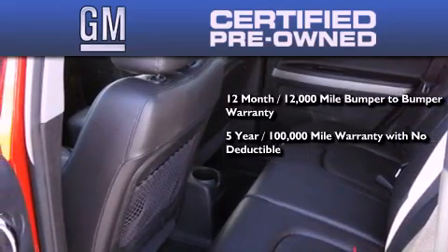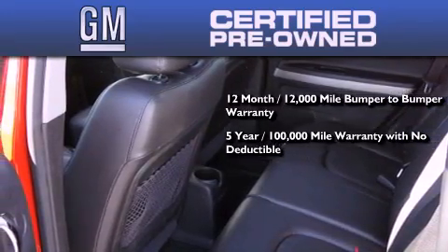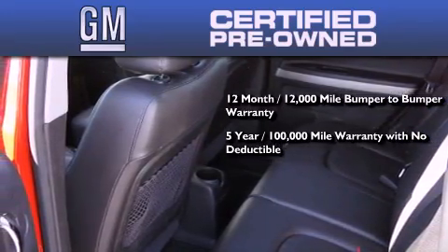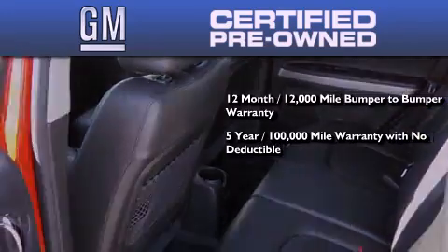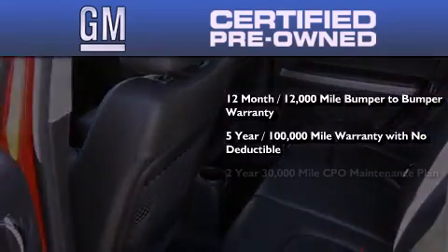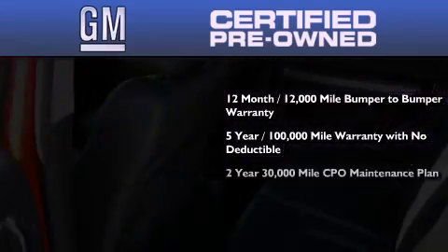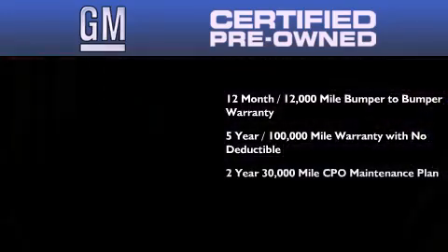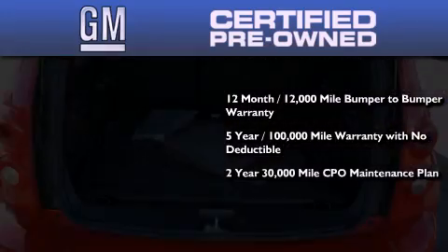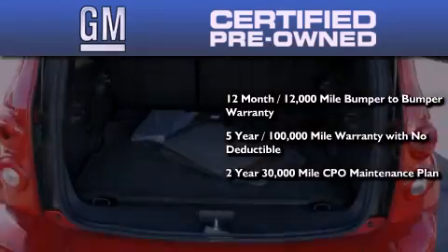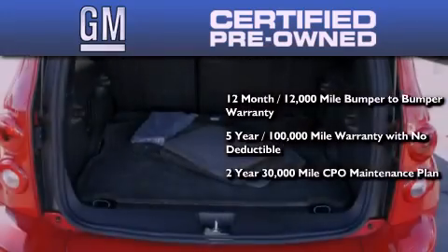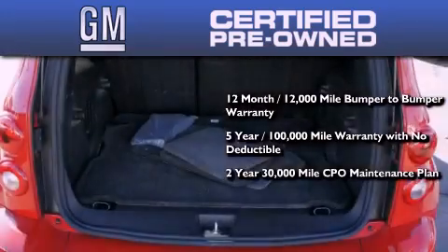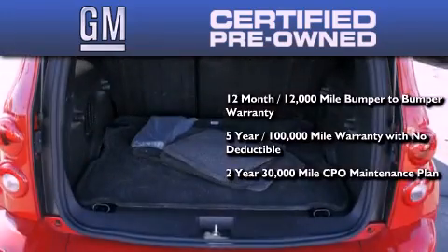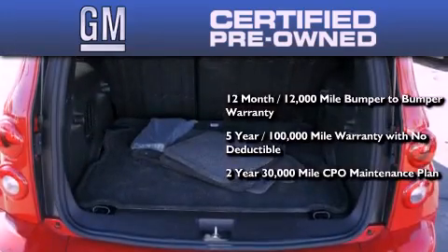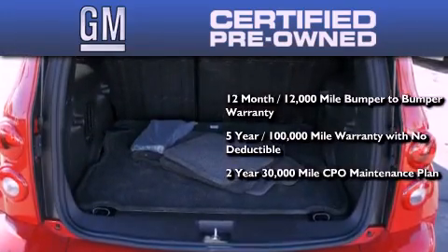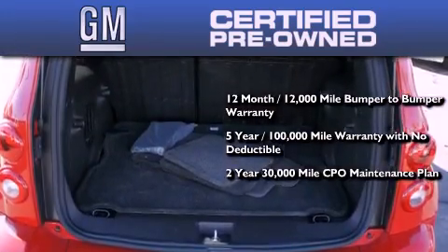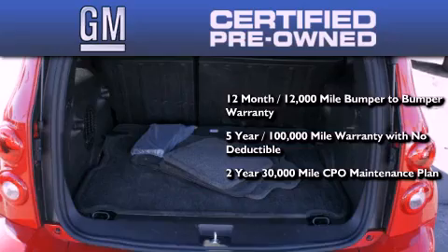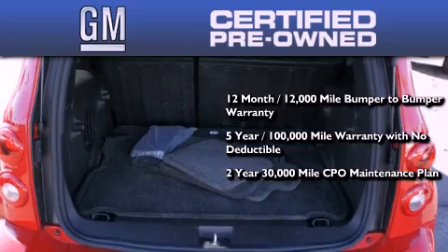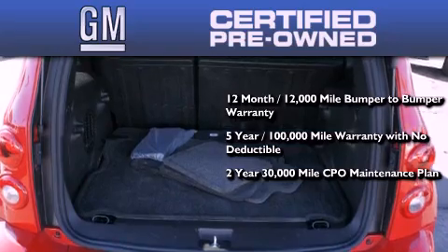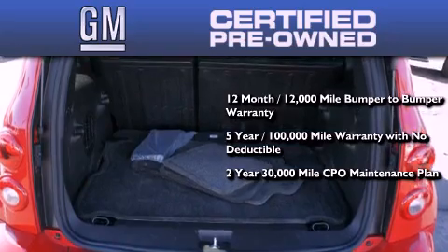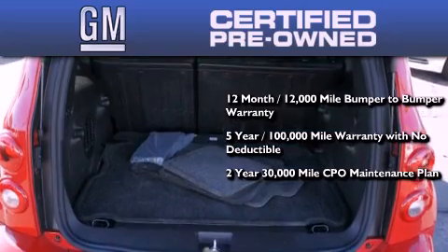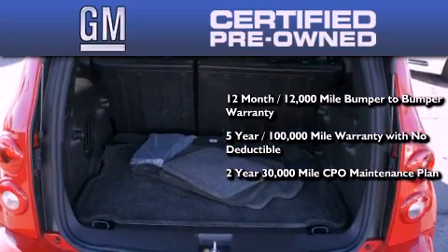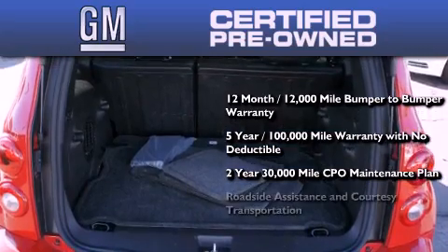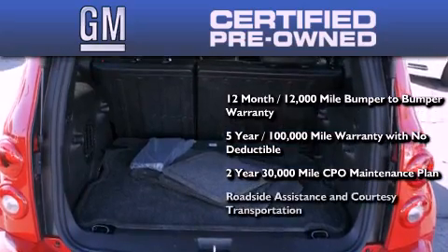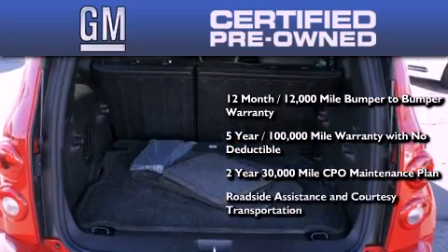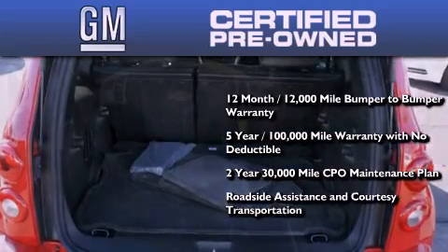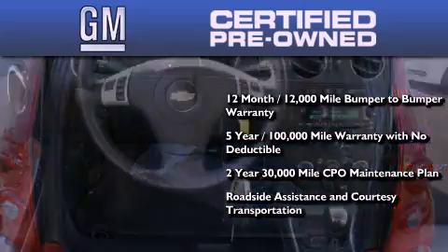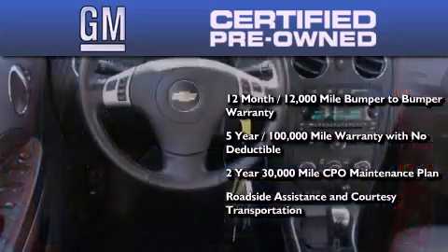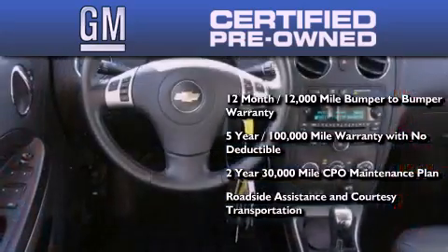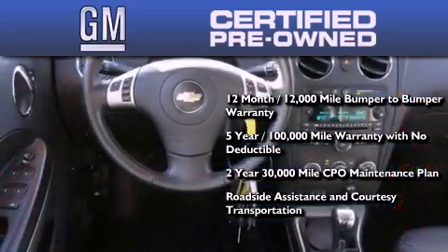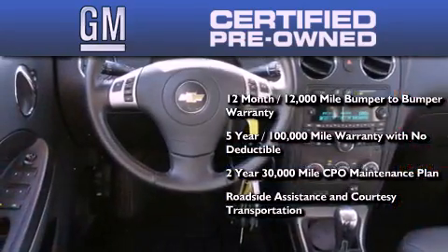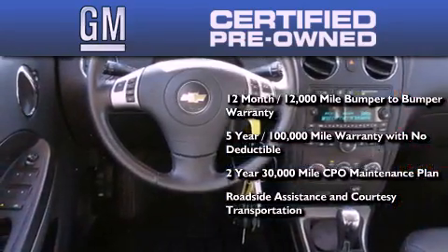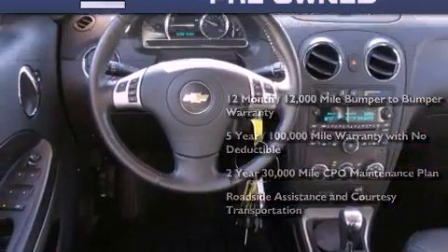a two-year, 30,000-mile standard CPO maintenance plan, plus roadside assistance and courtesy transportation.